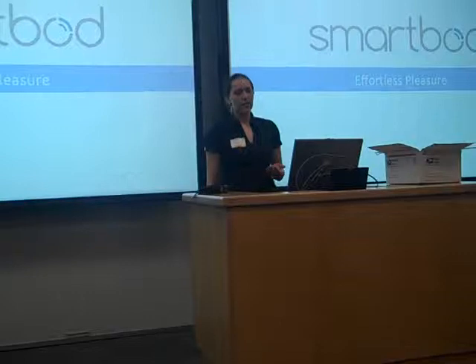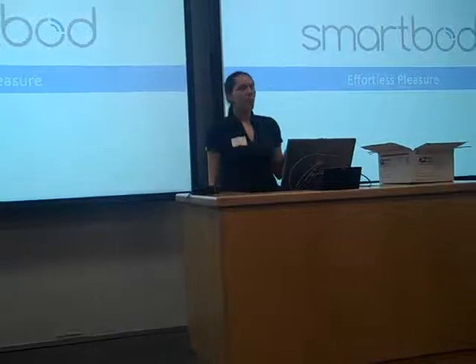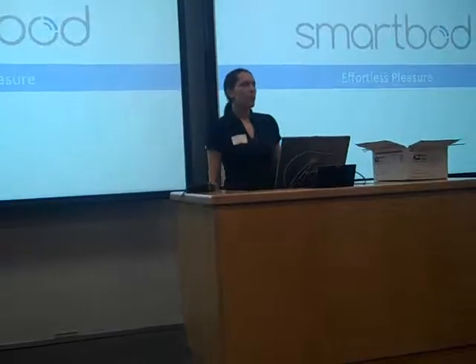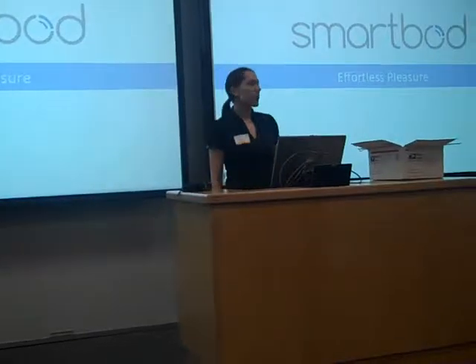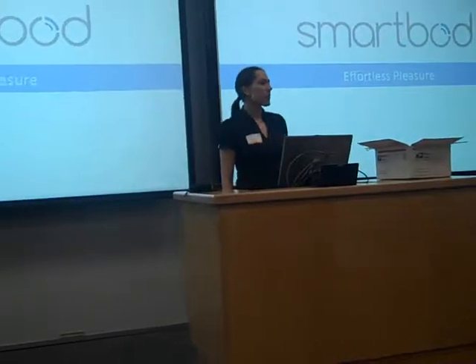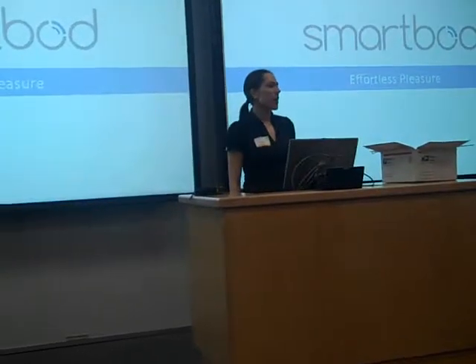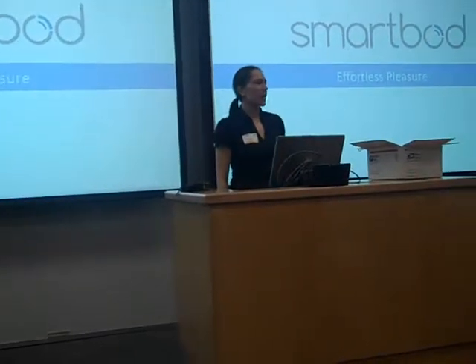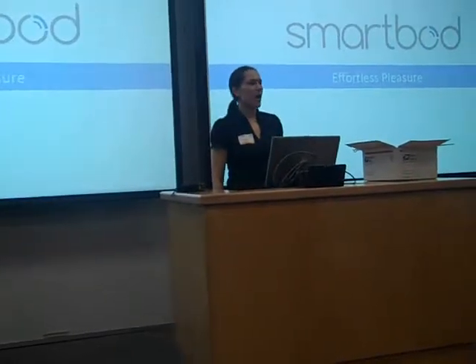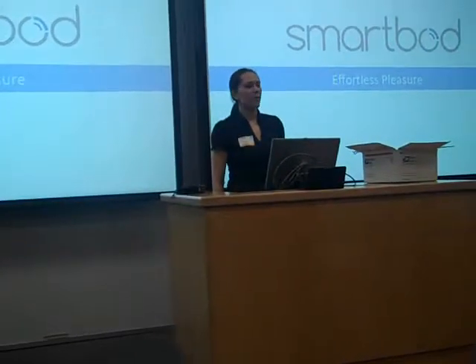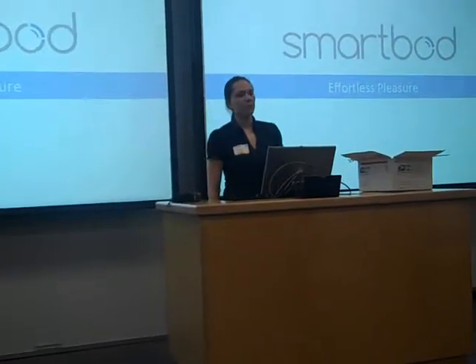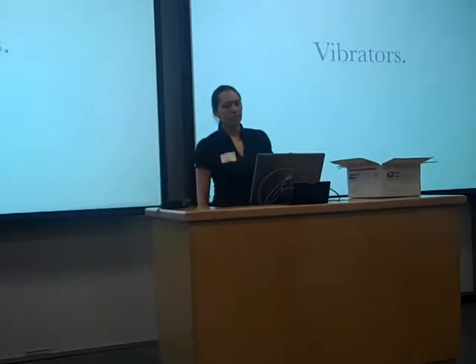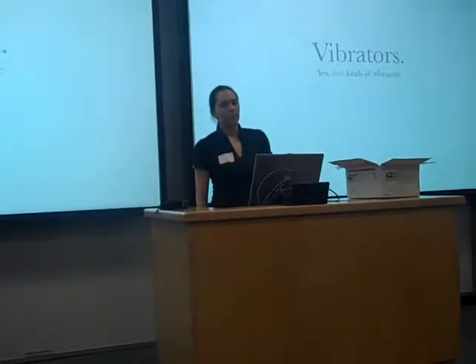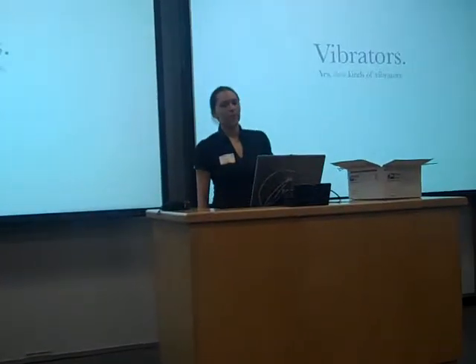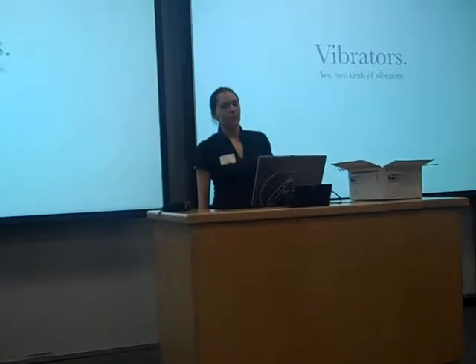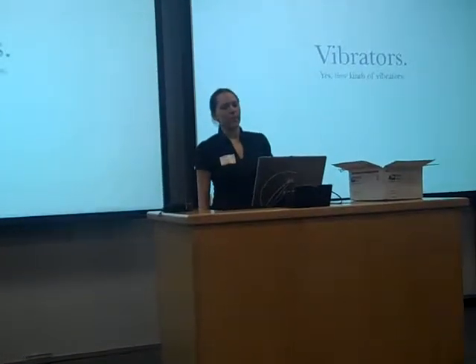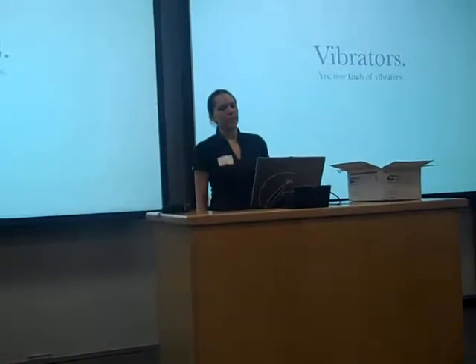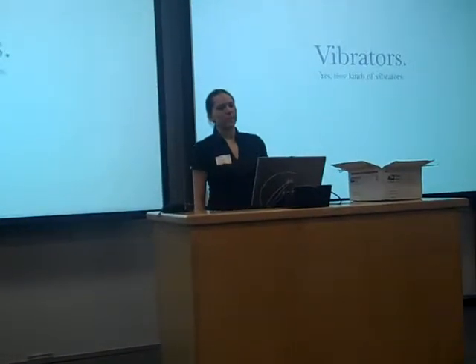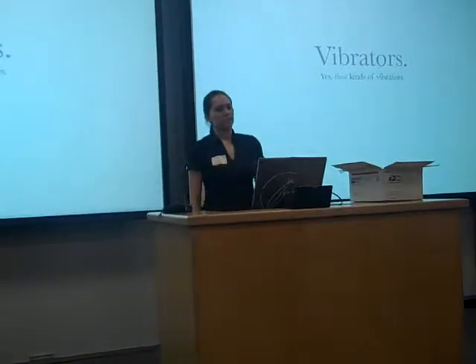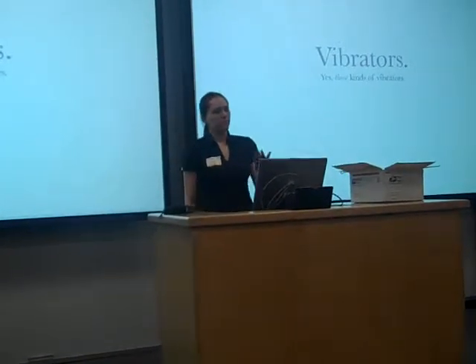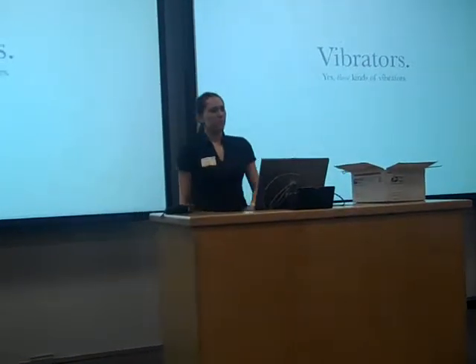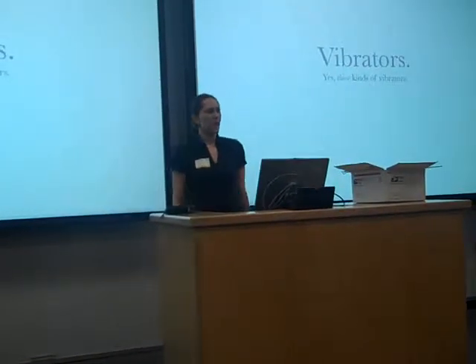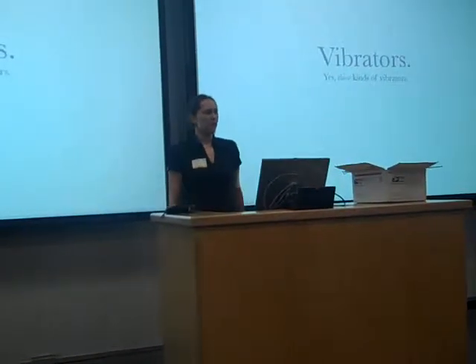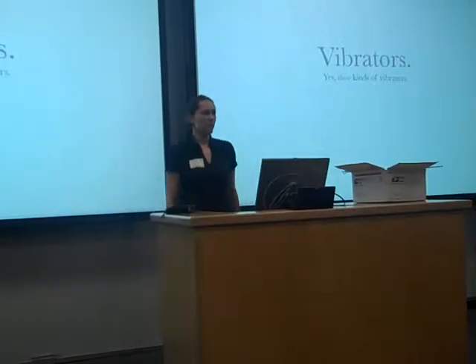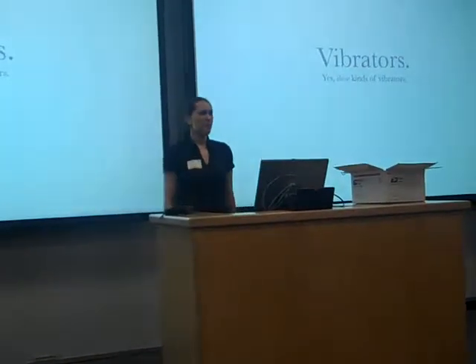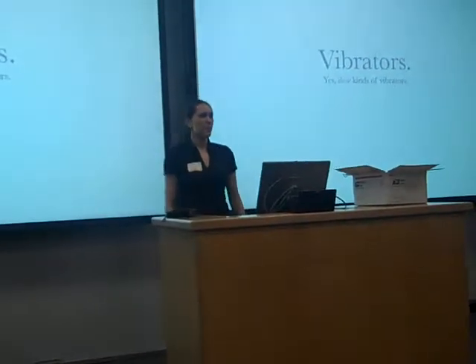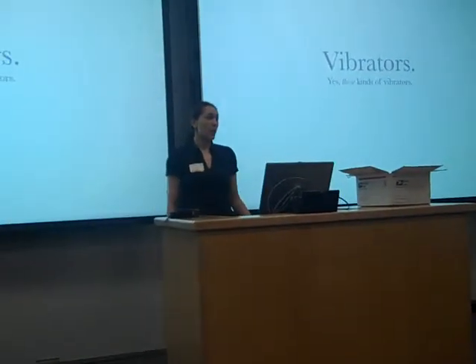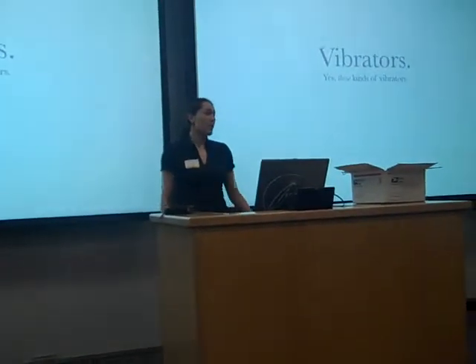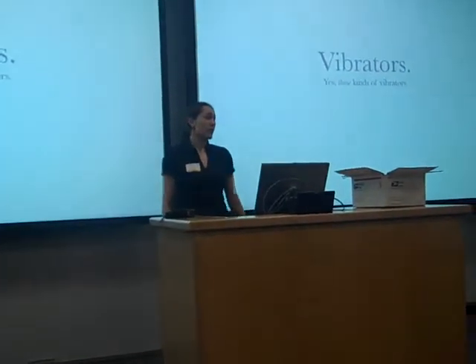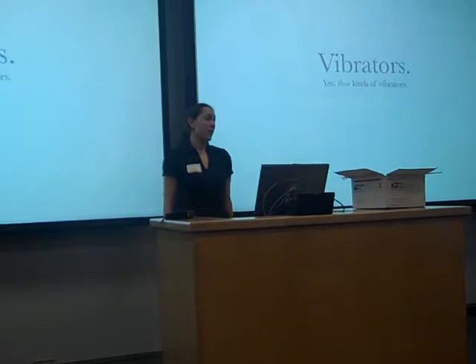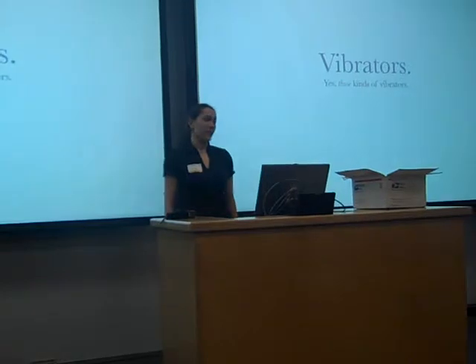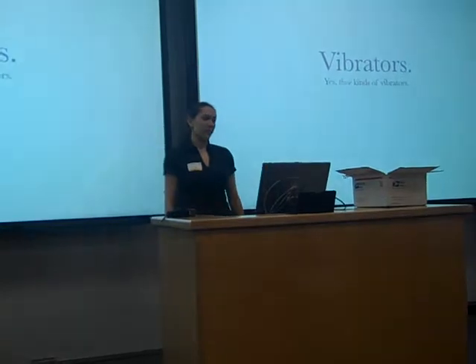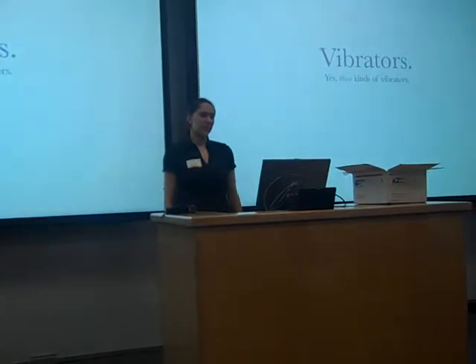We're going to be talking about vibrators. Yeah, those kinds of vibrators.